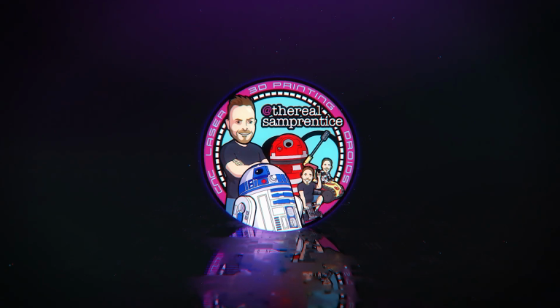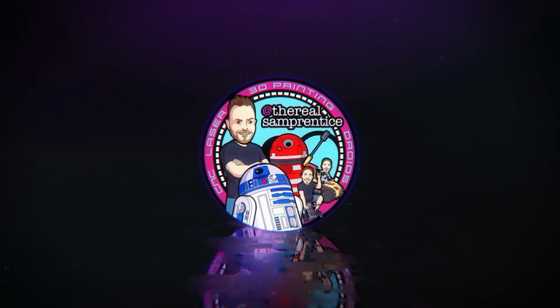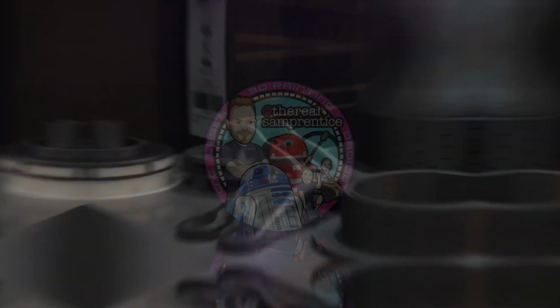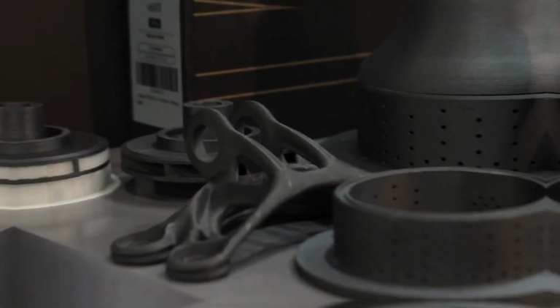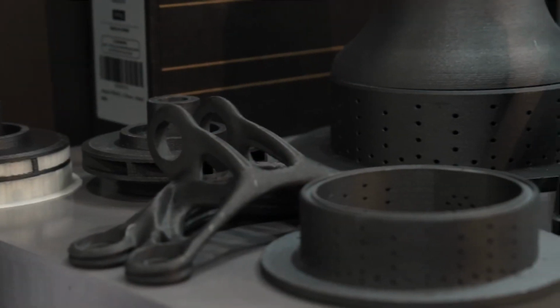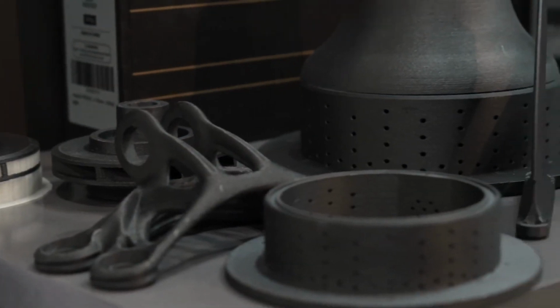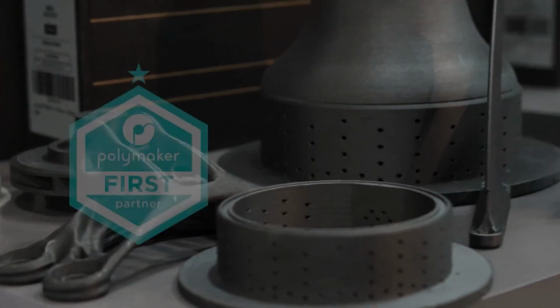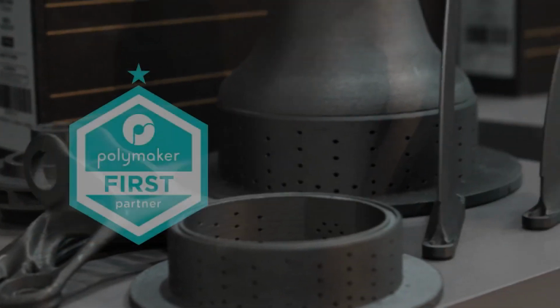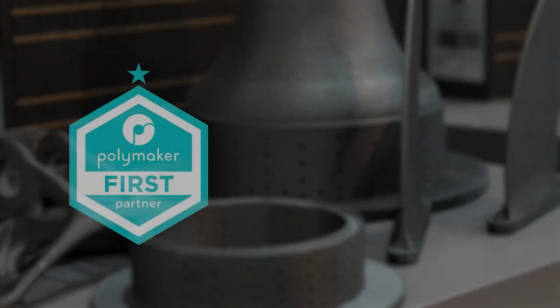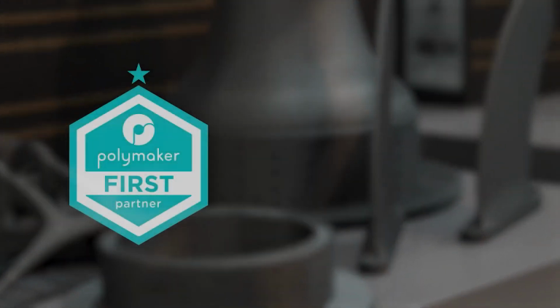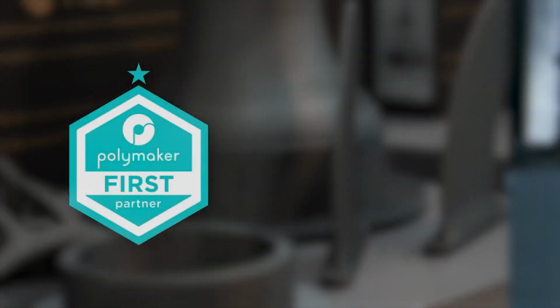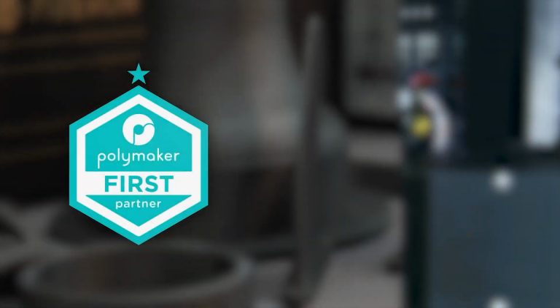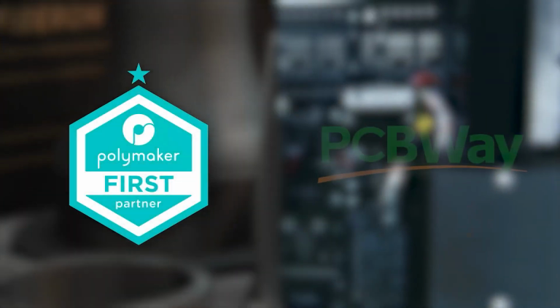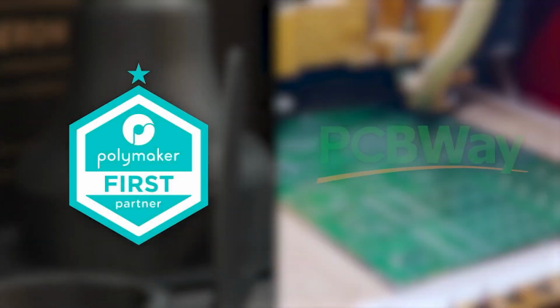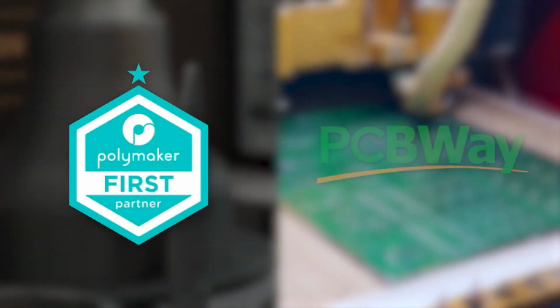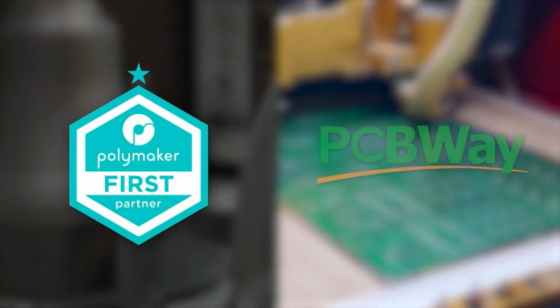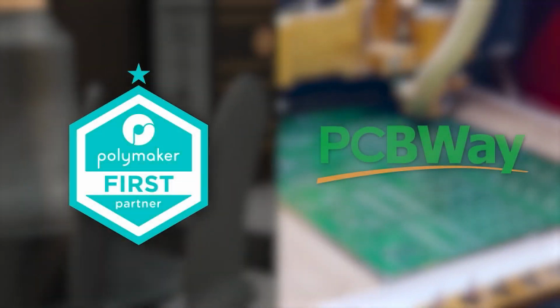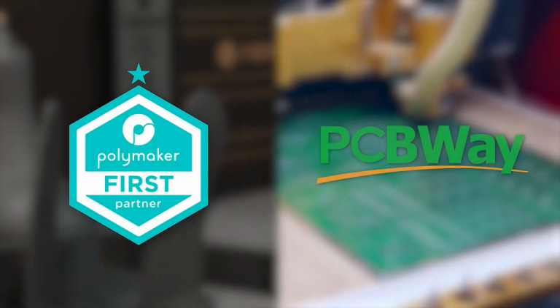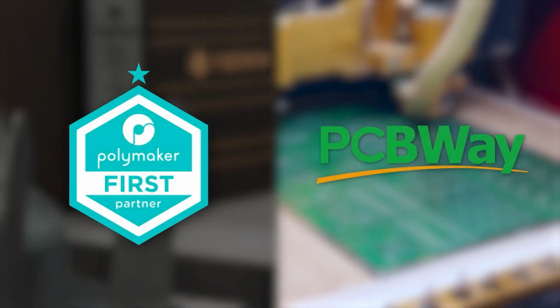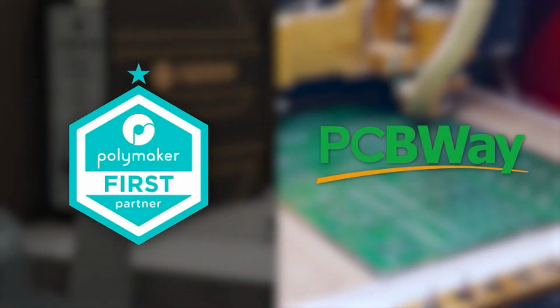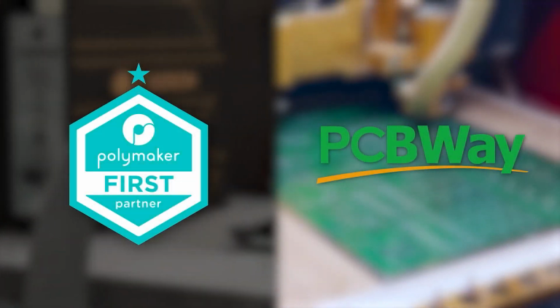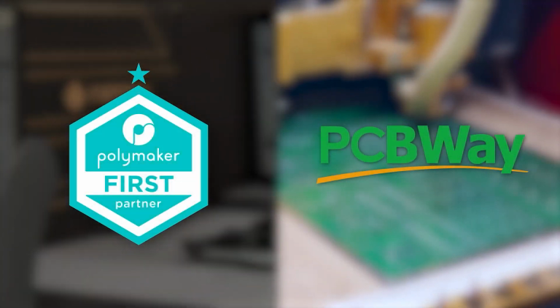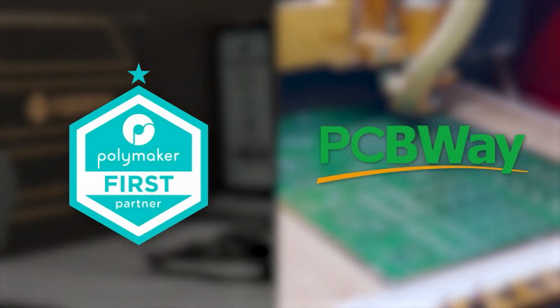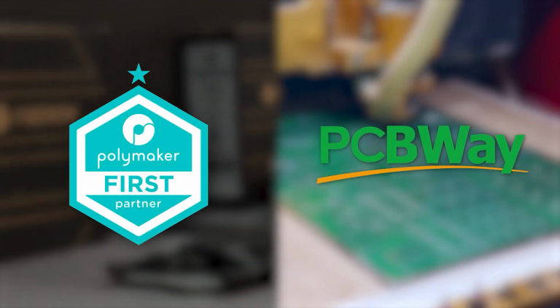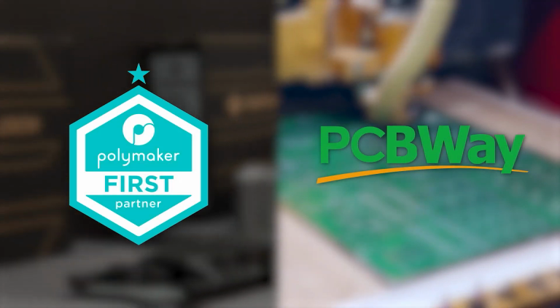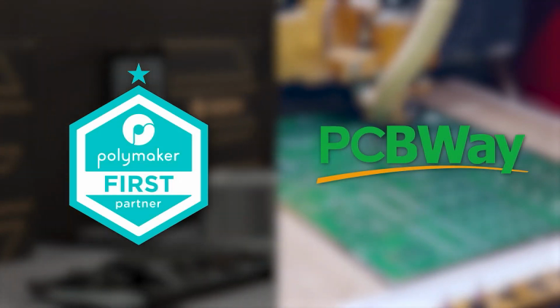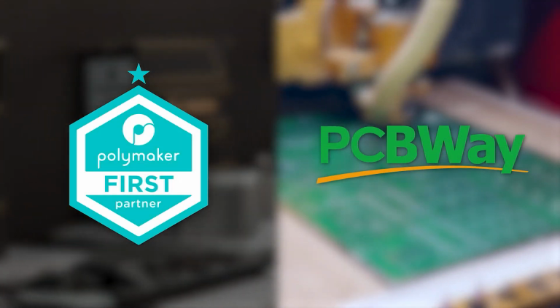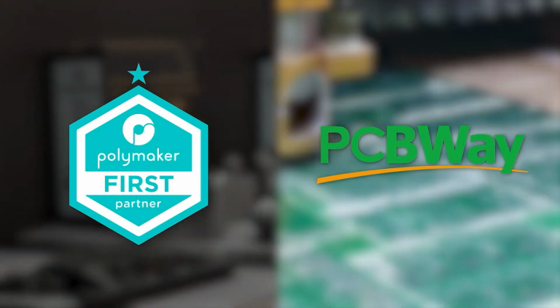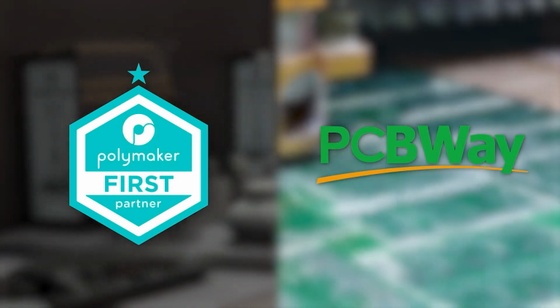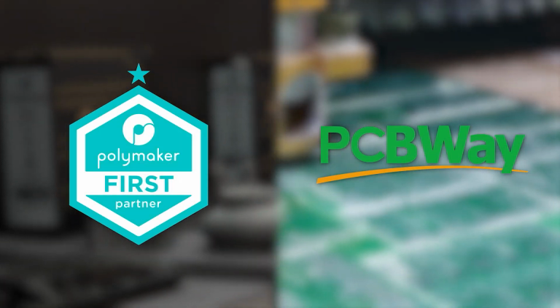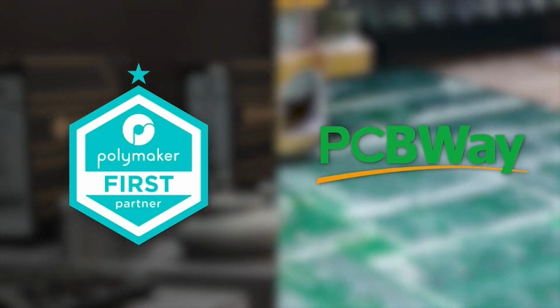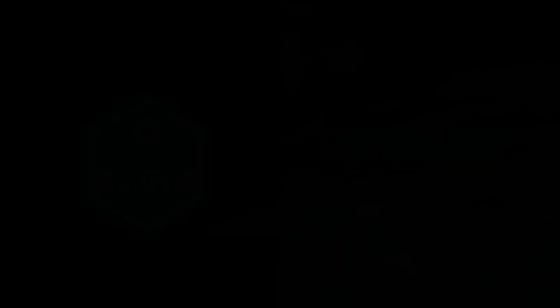This channel is sponsored by Polymaker and PCBWay, the best choice in filament and PCB manufacturing.